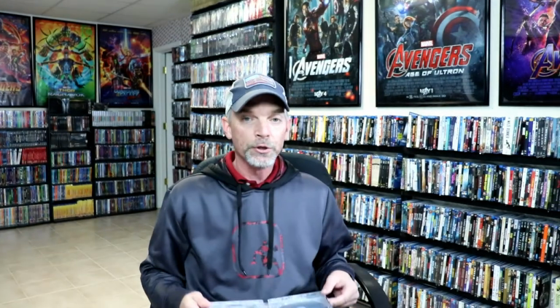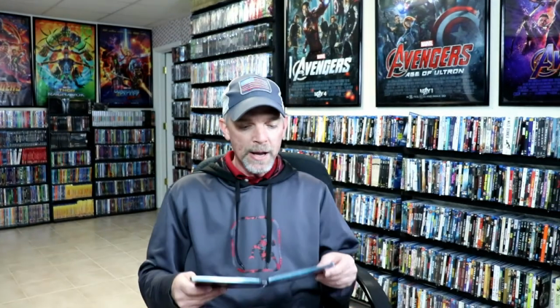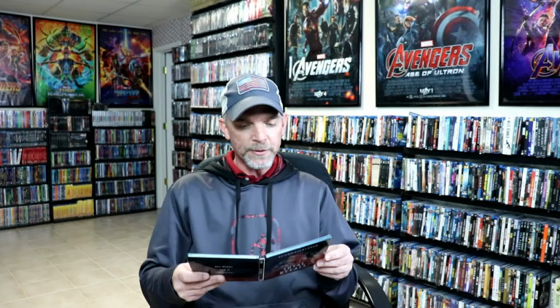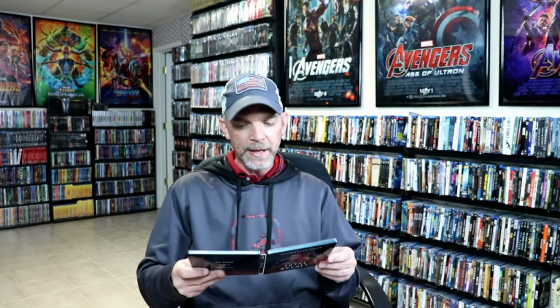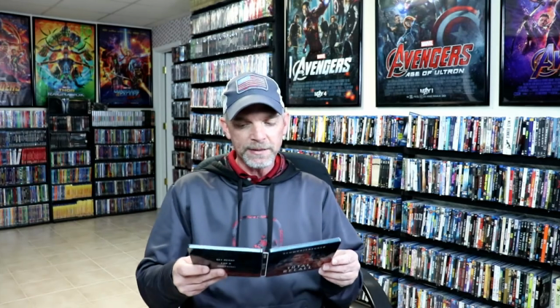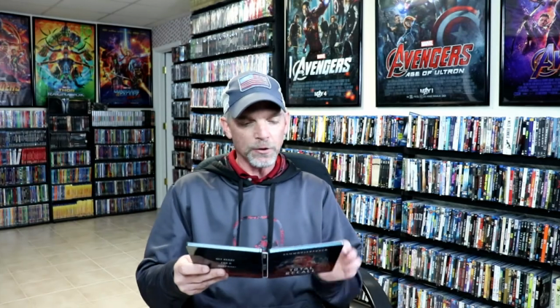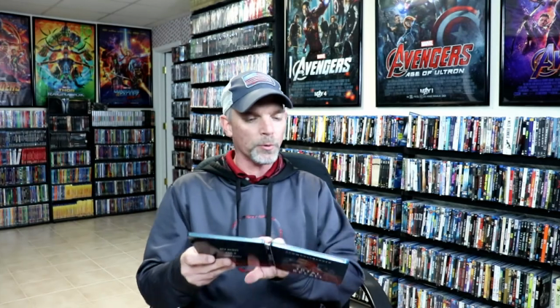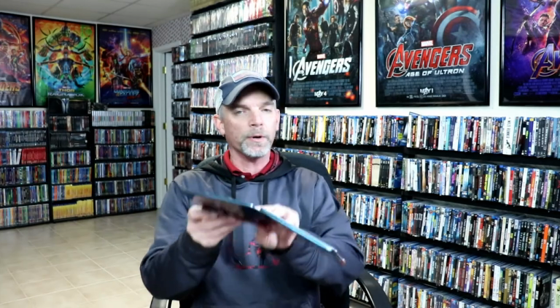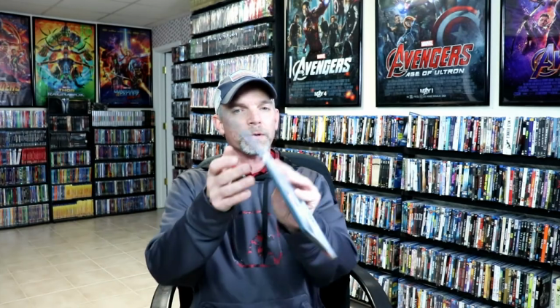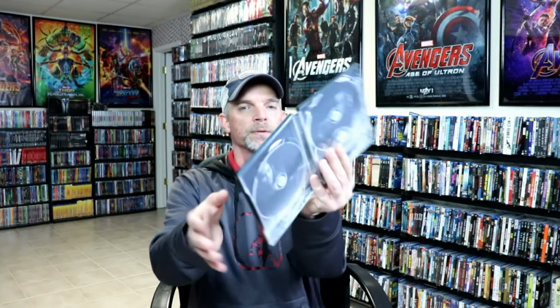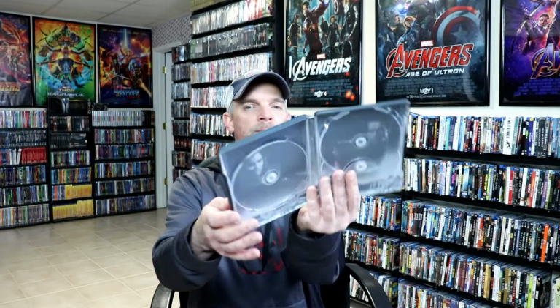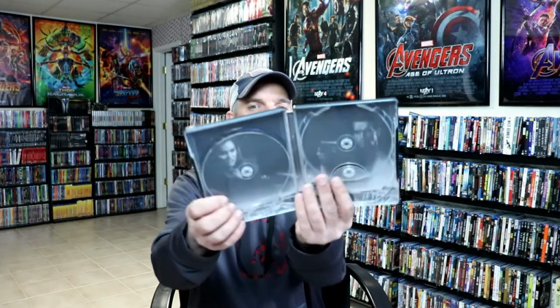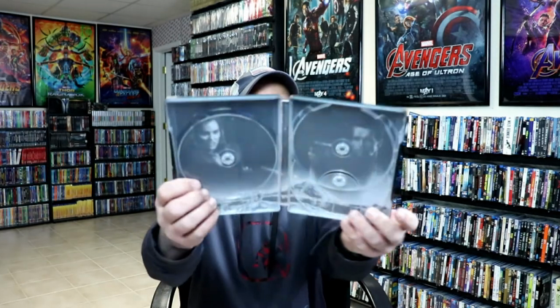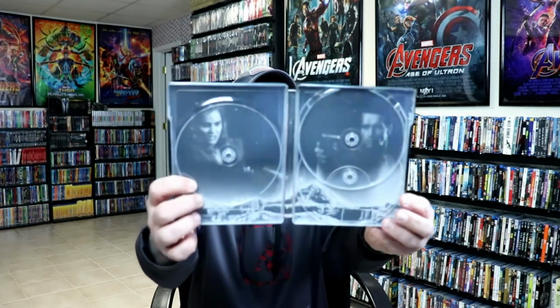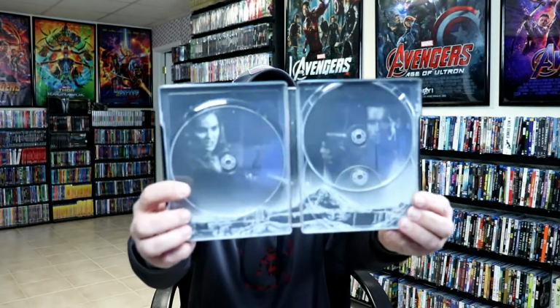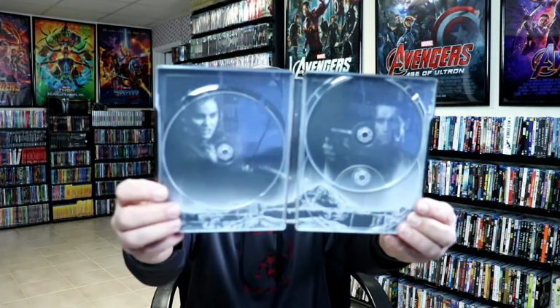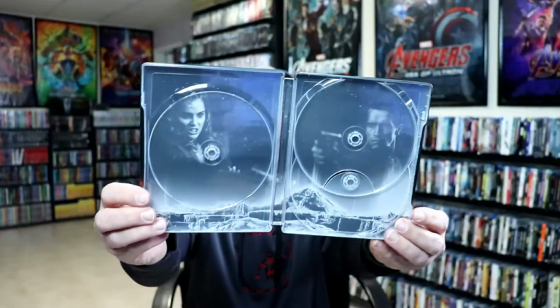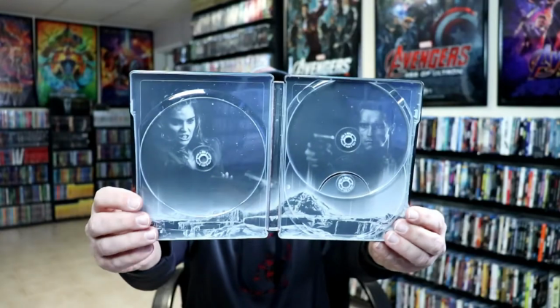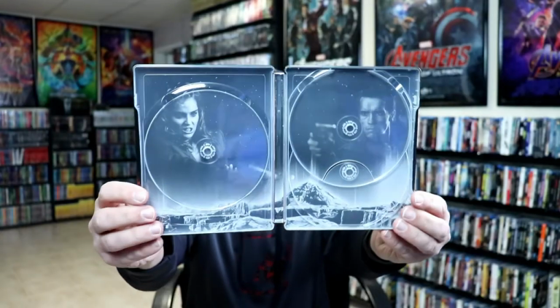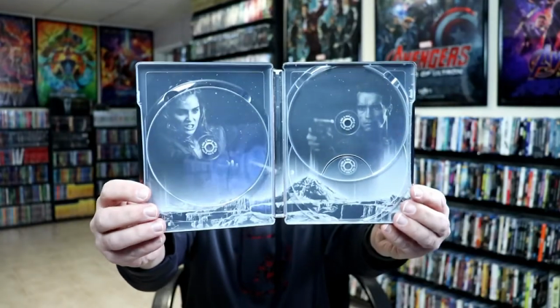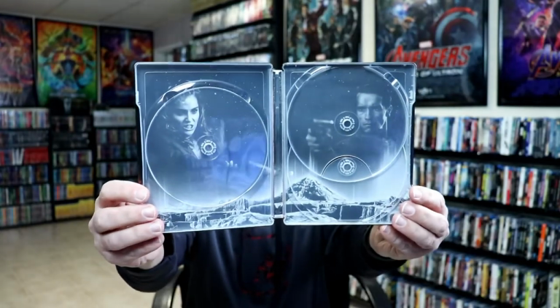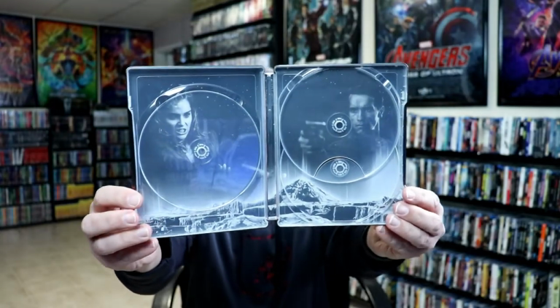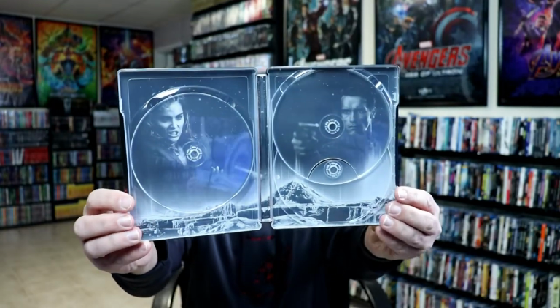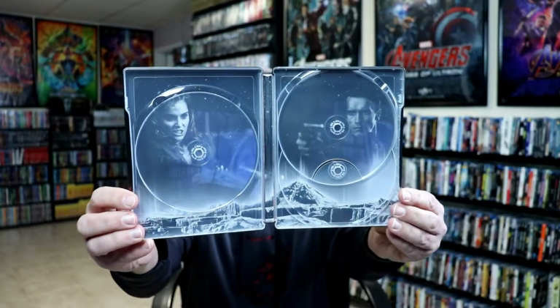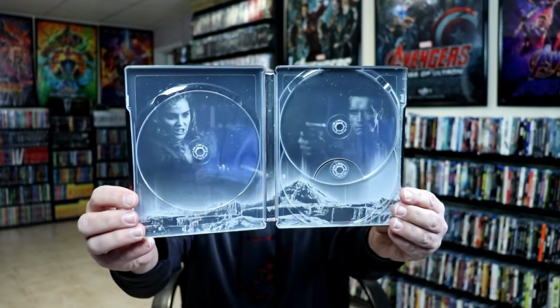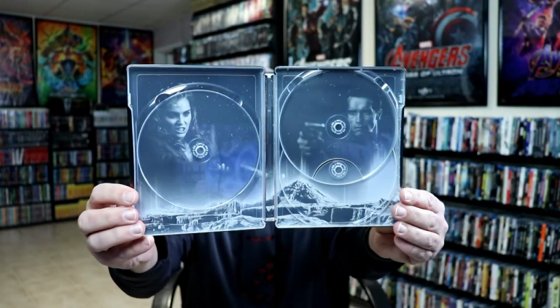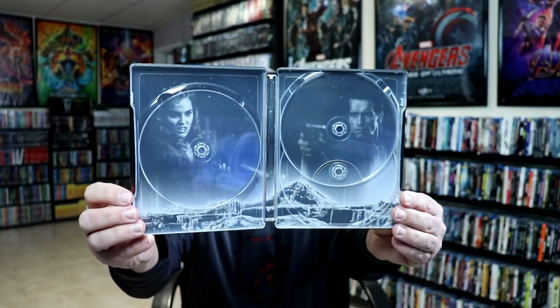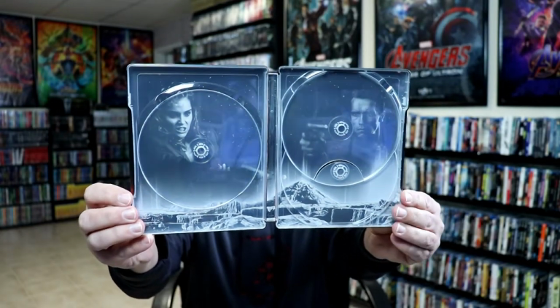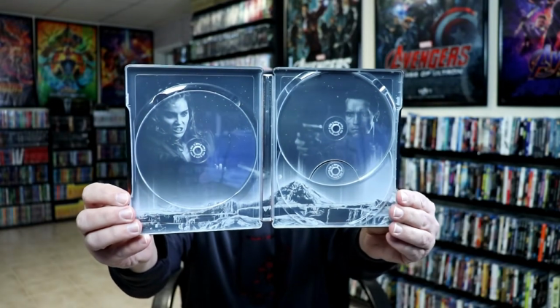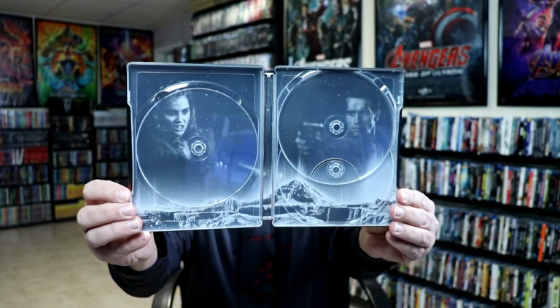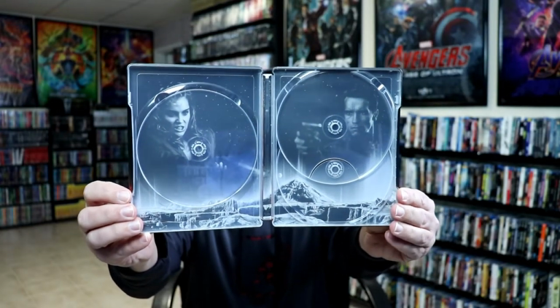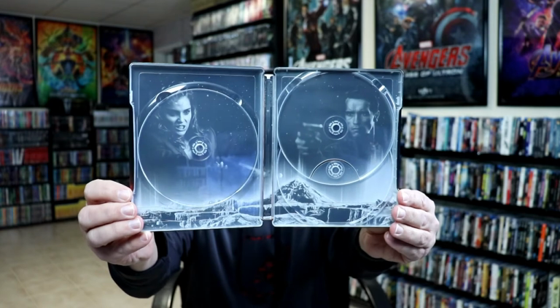And we do have some inside artwork. Nothing much, but at least there is some inside artwork on this one.